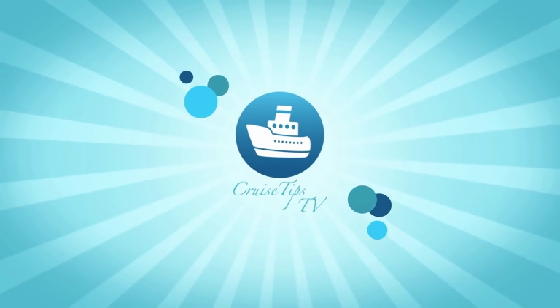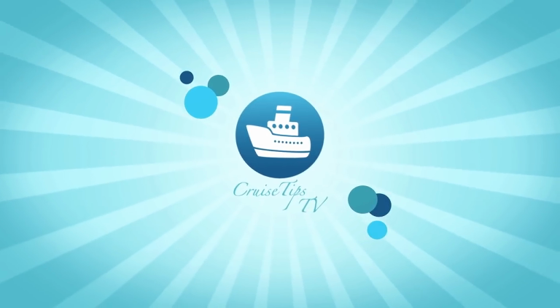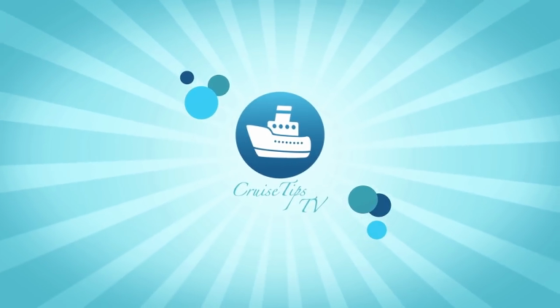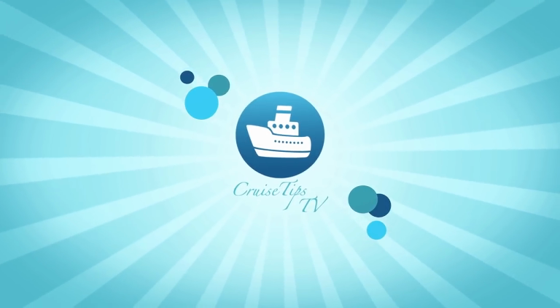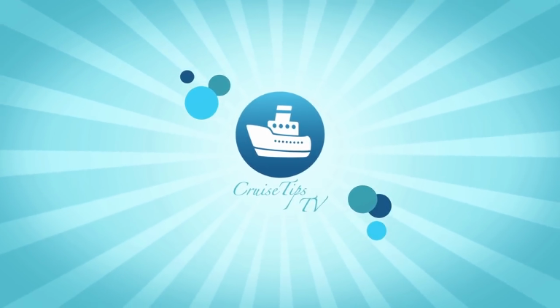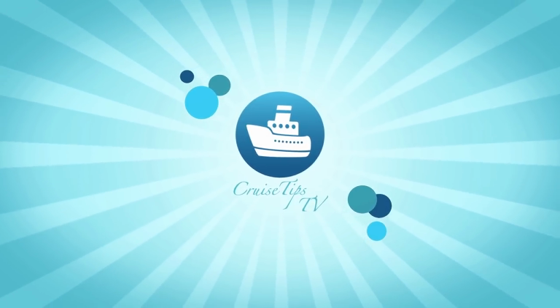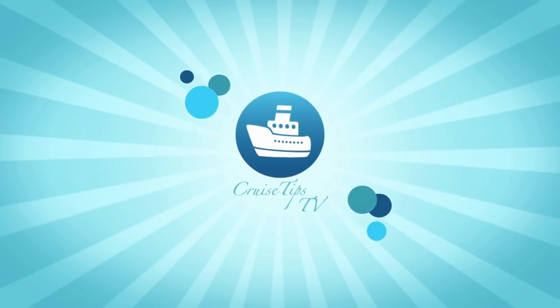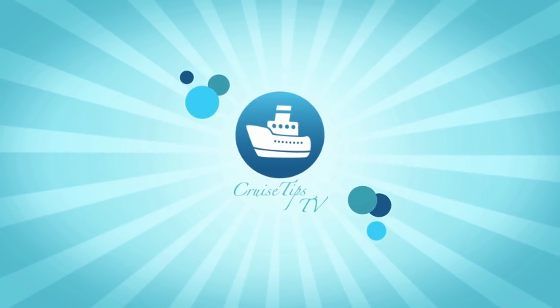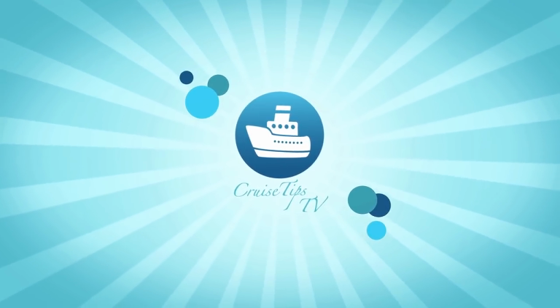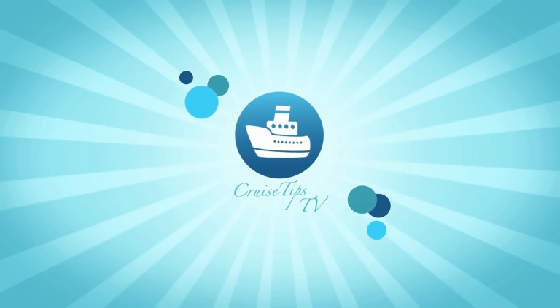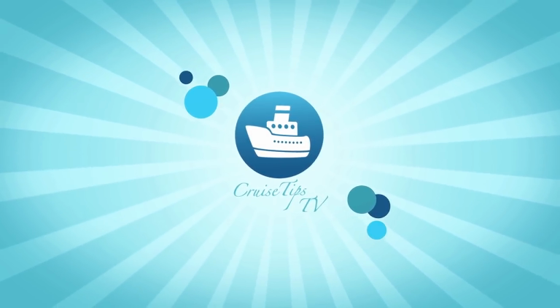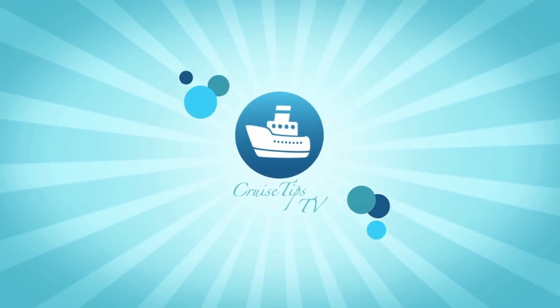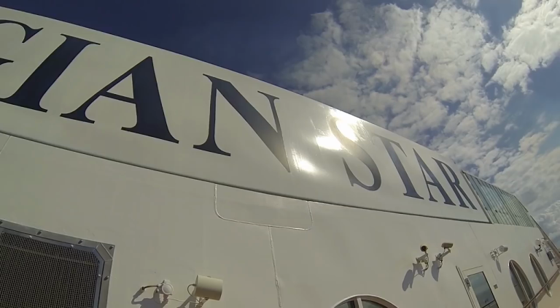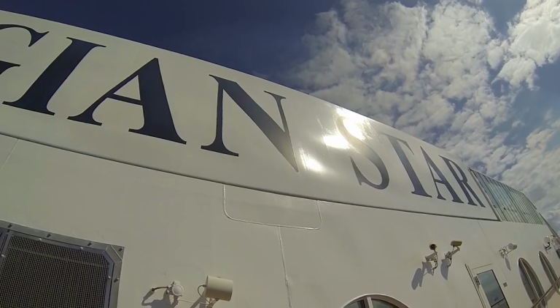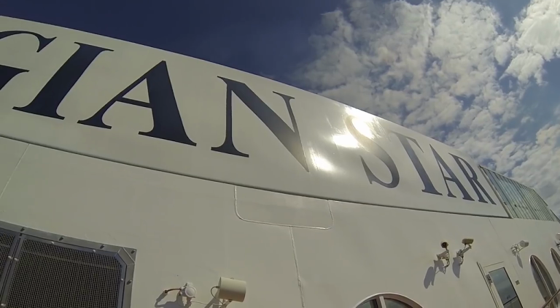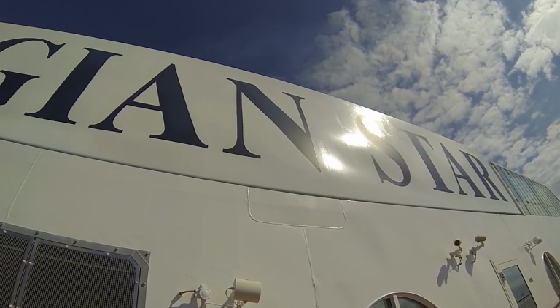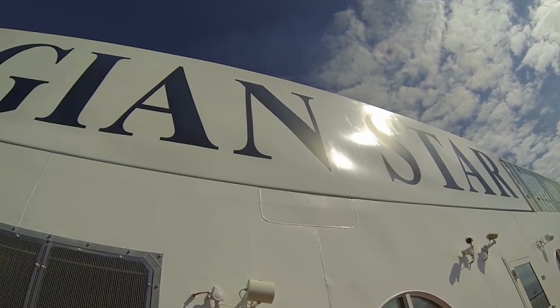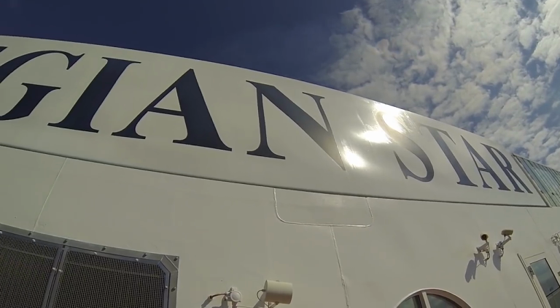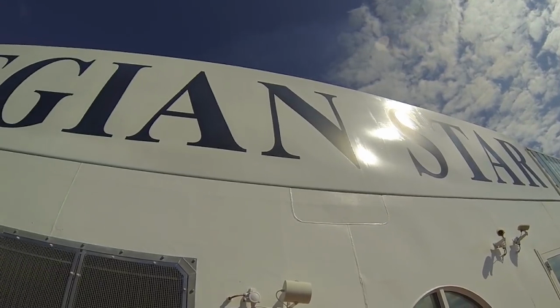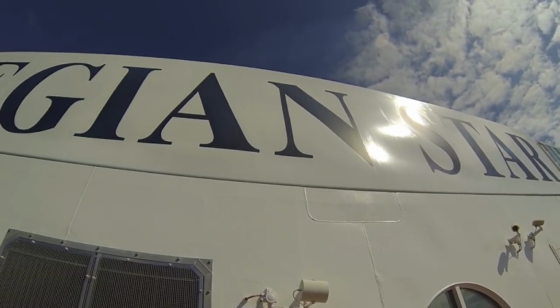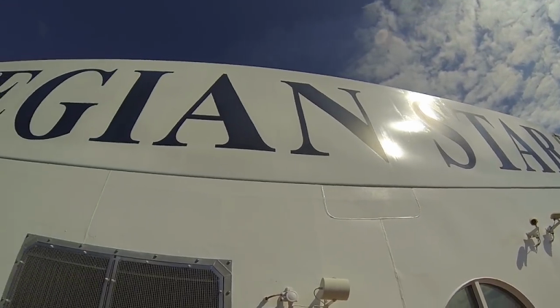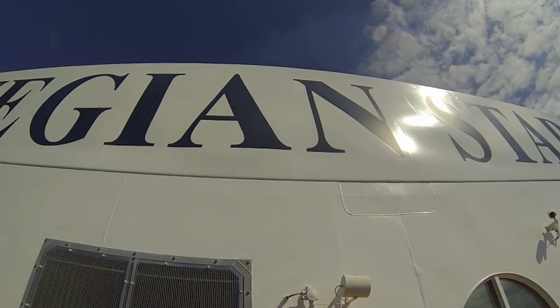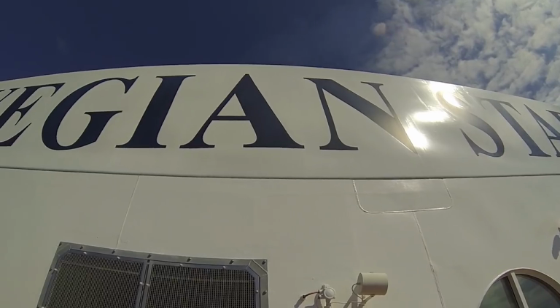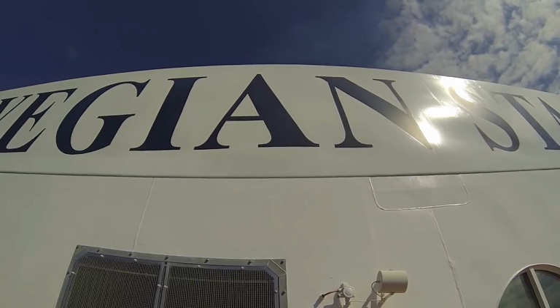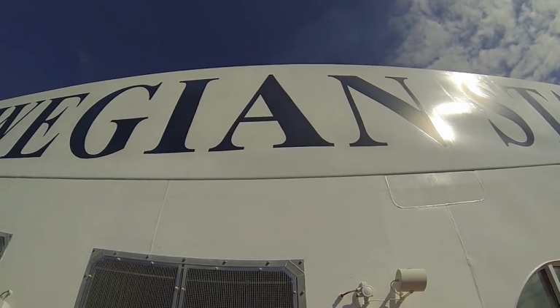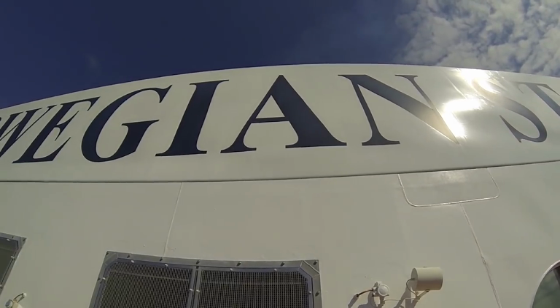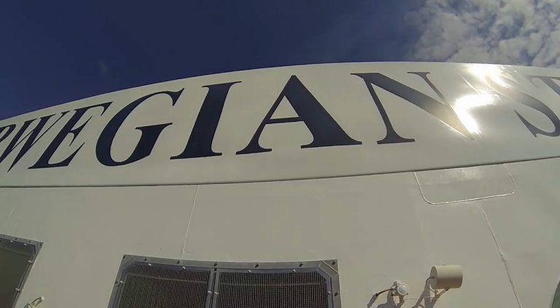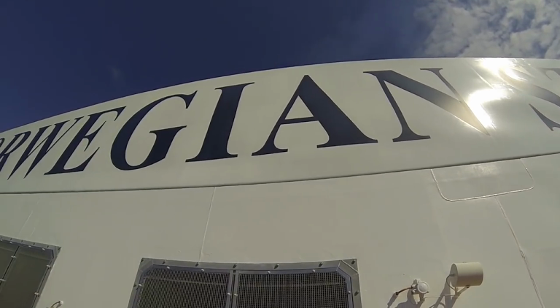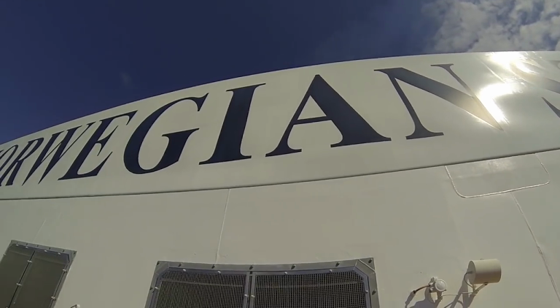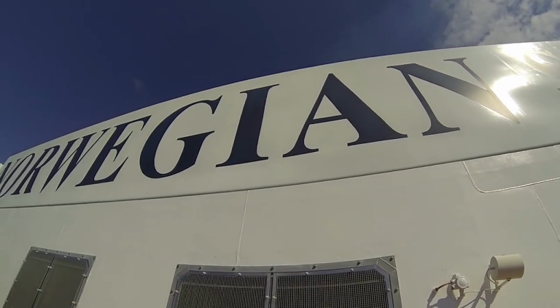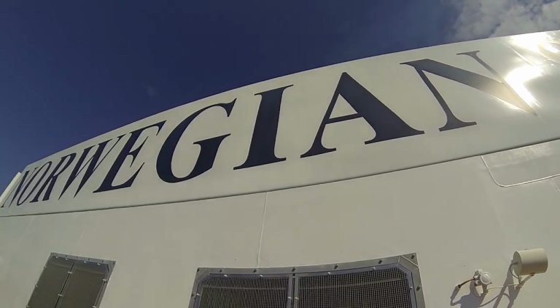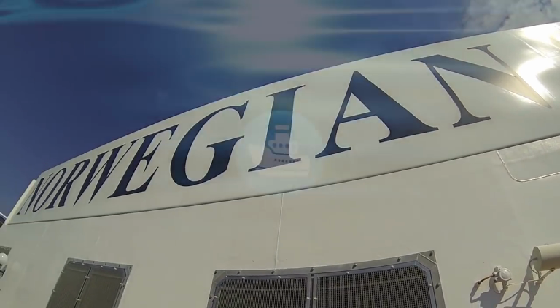Hey cruisers, it's Sherry with CruiseTipsTV. Welcome aboard the Norwegian Star.